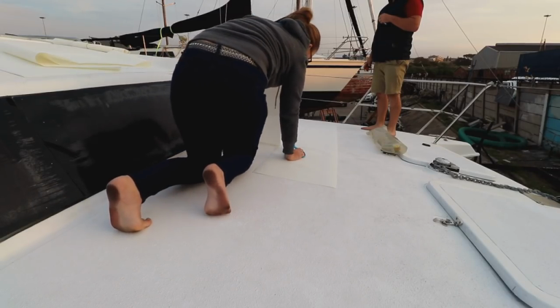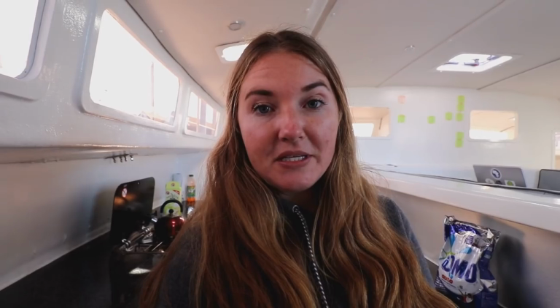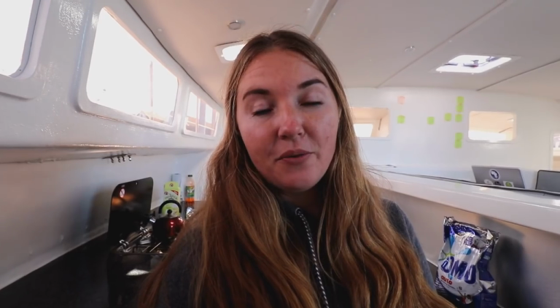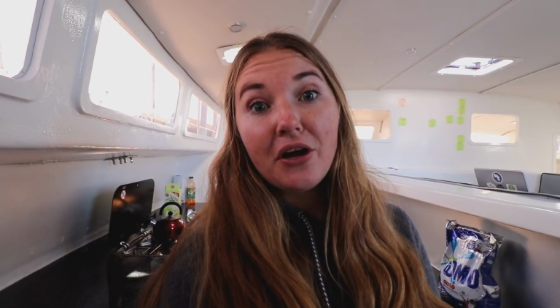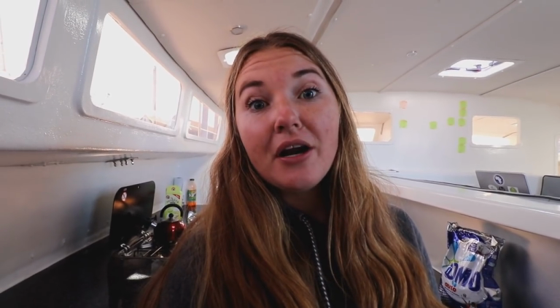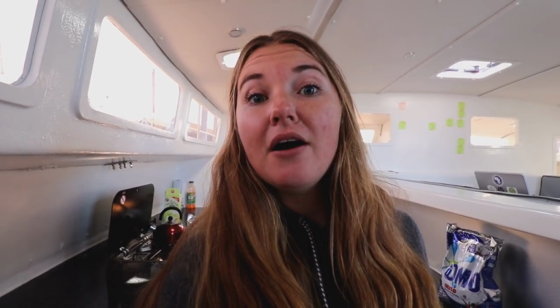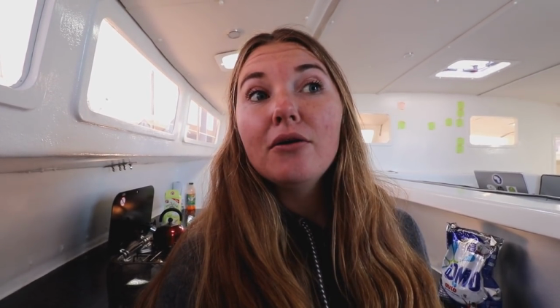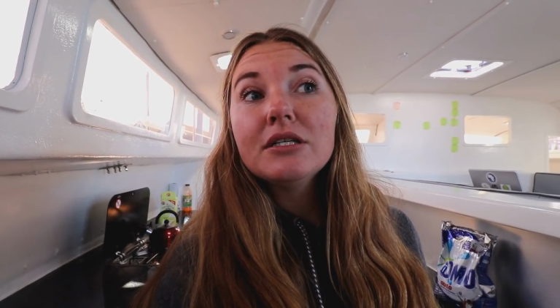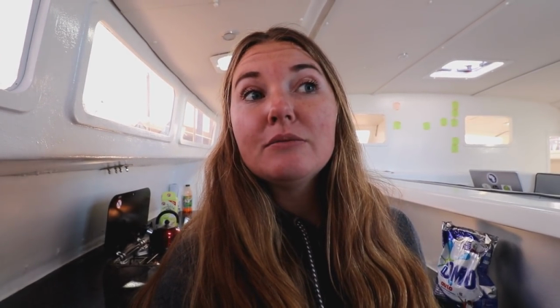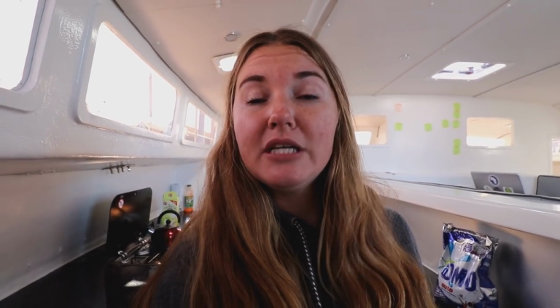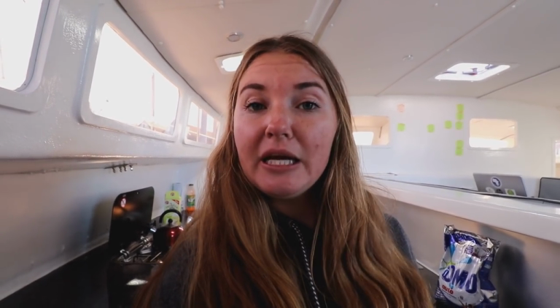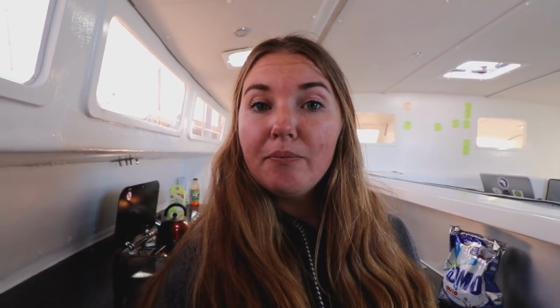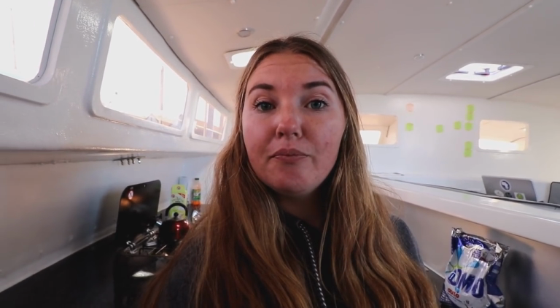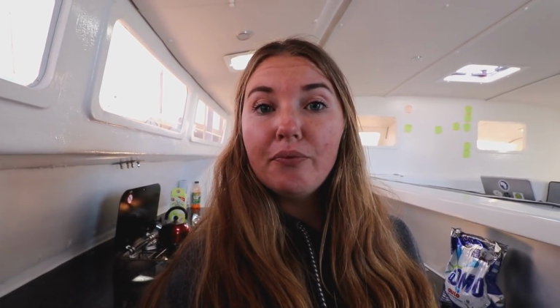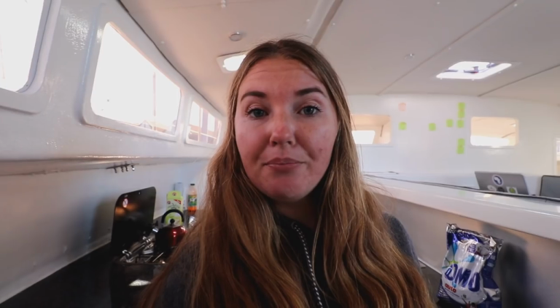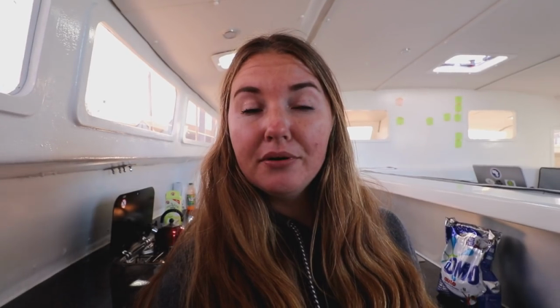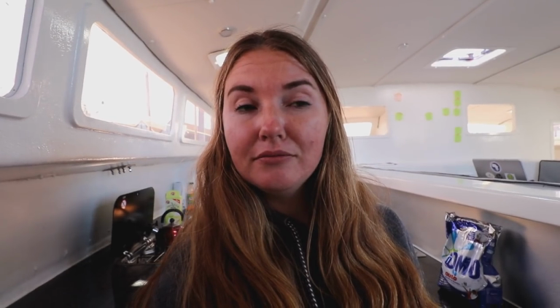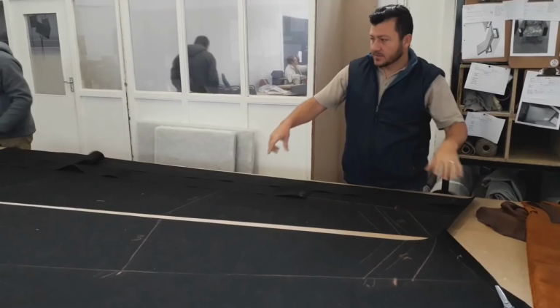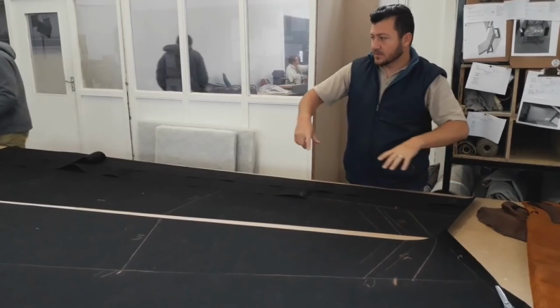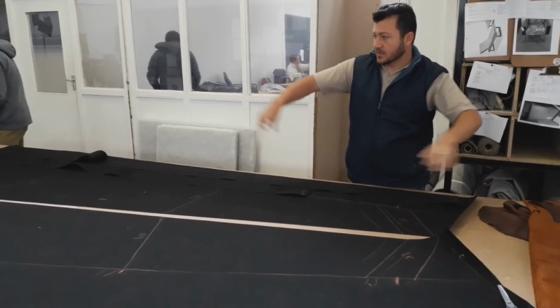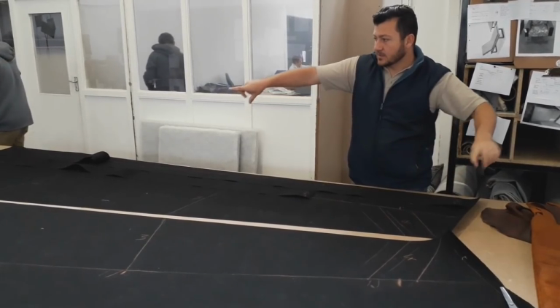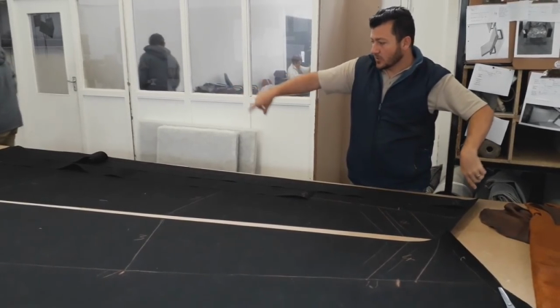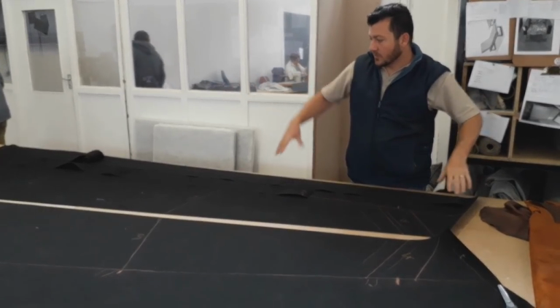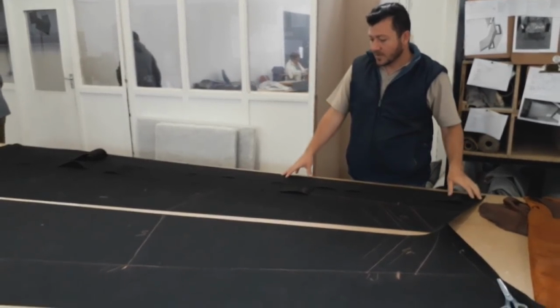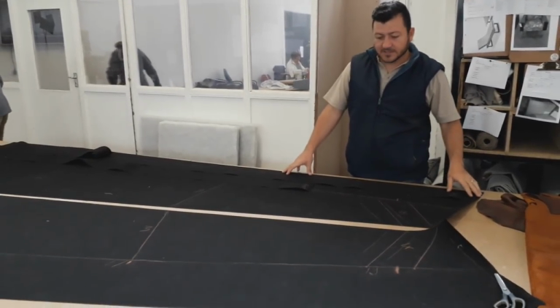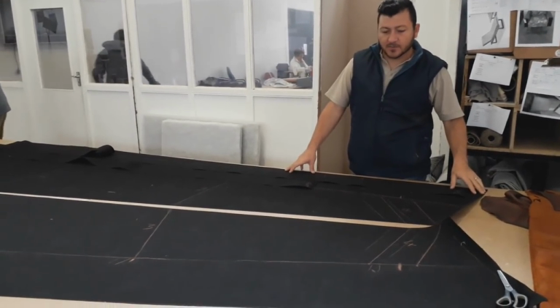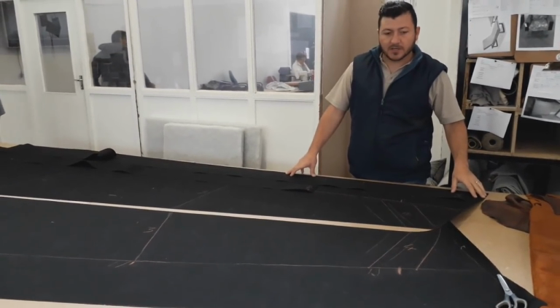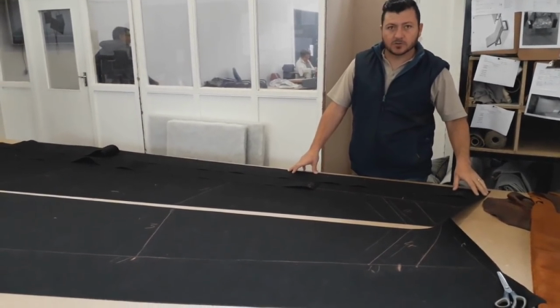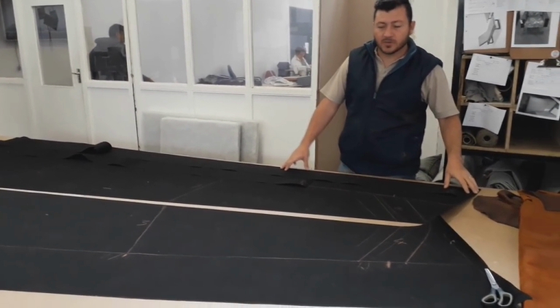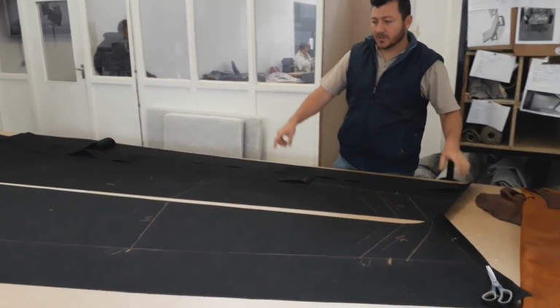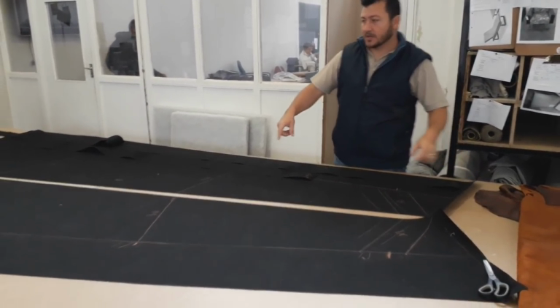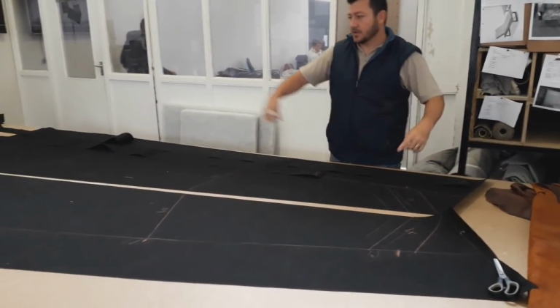We're busy working on our dinghy prep. This is a sample of what our stack pack used to be — we cut it up.